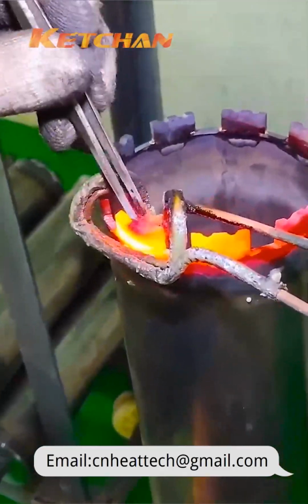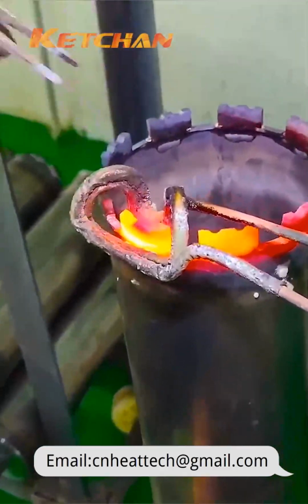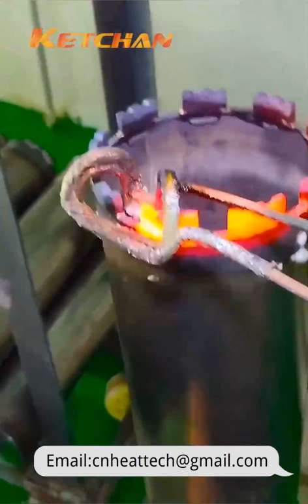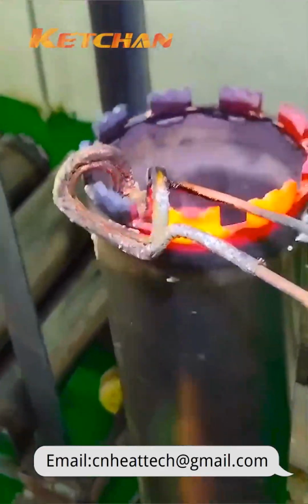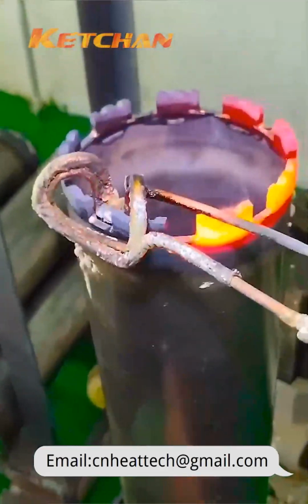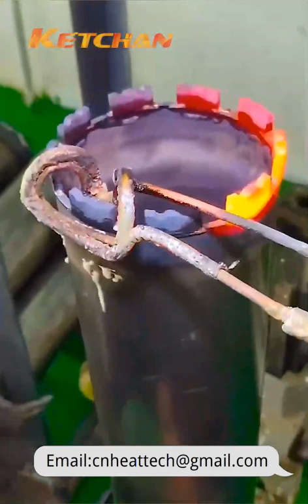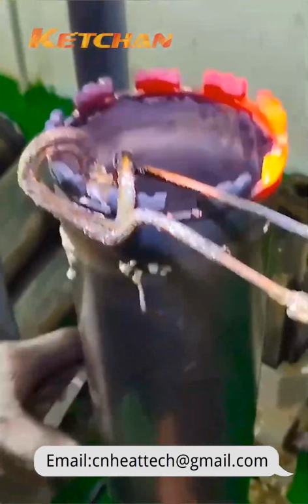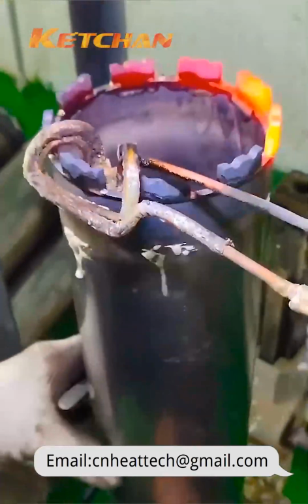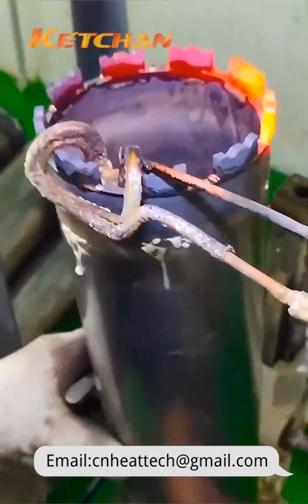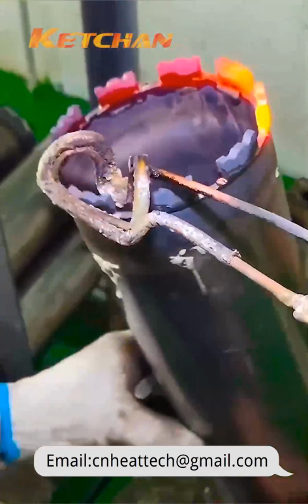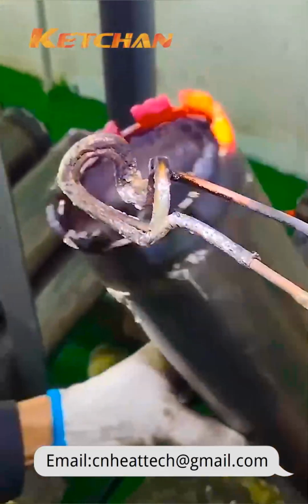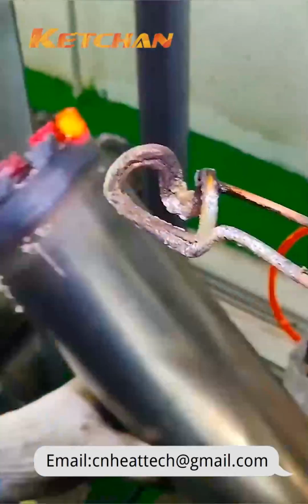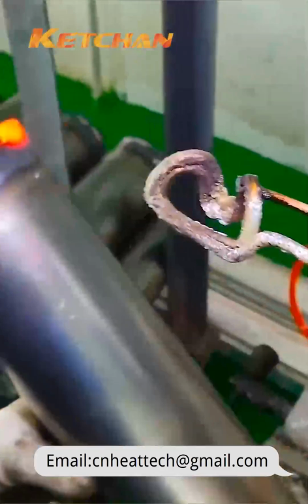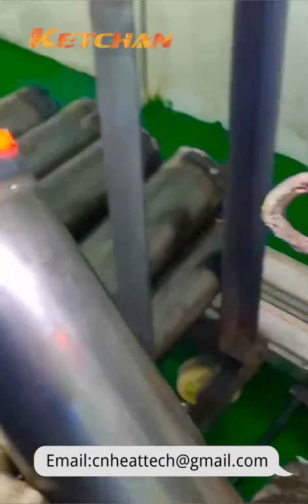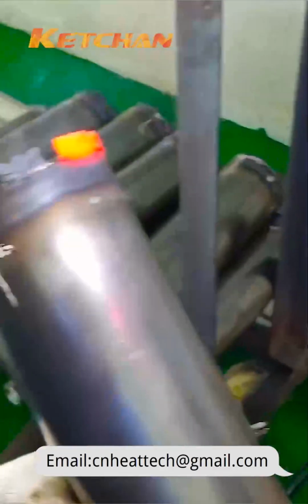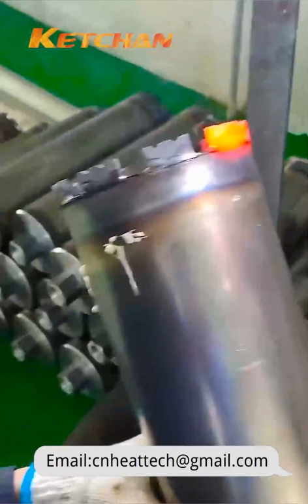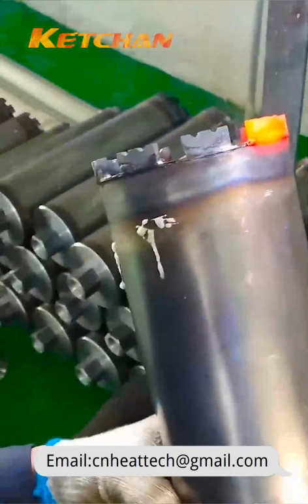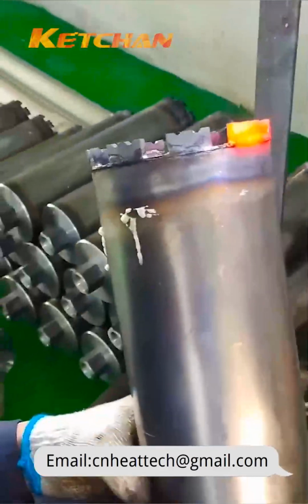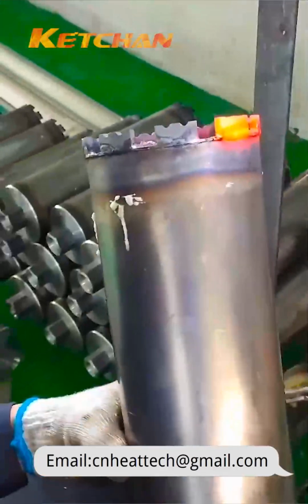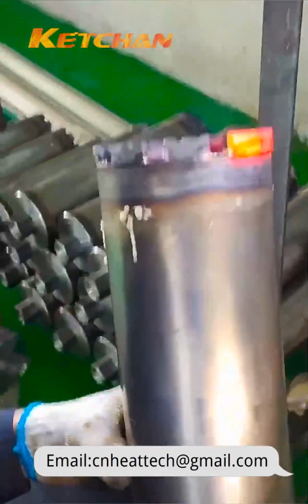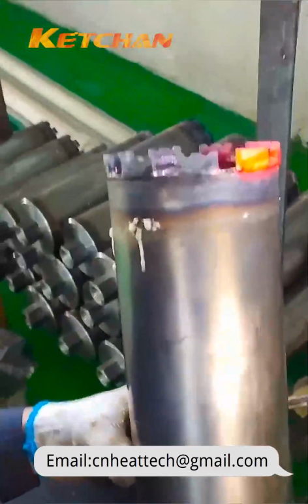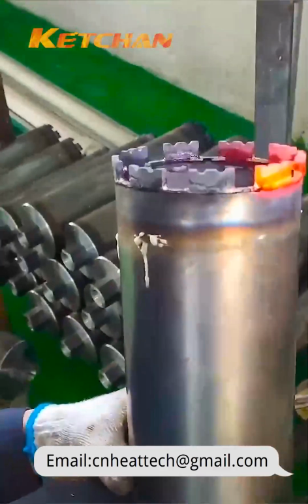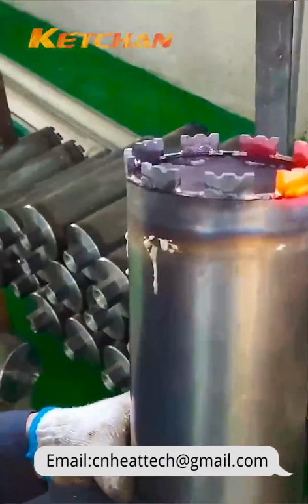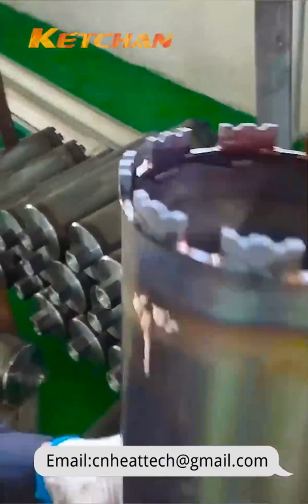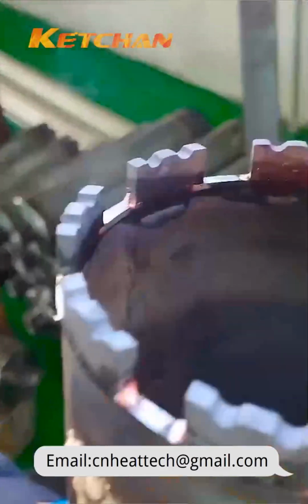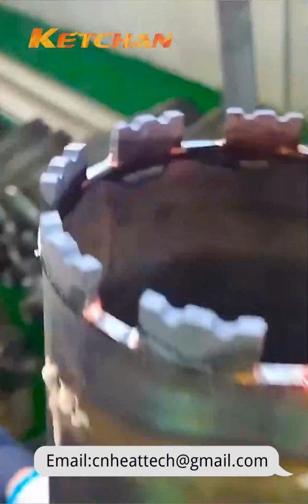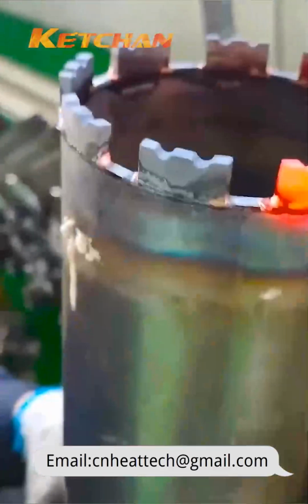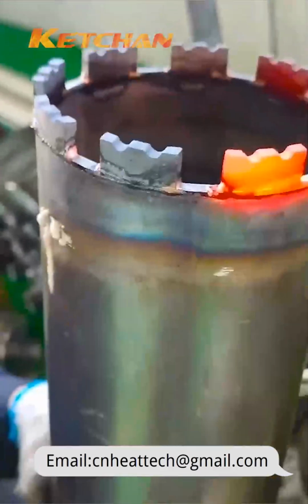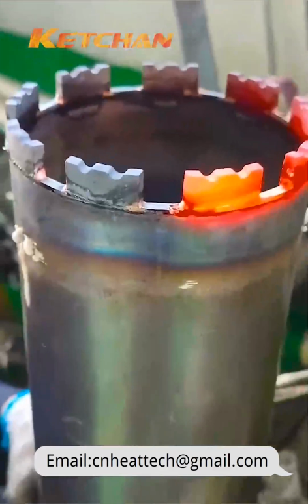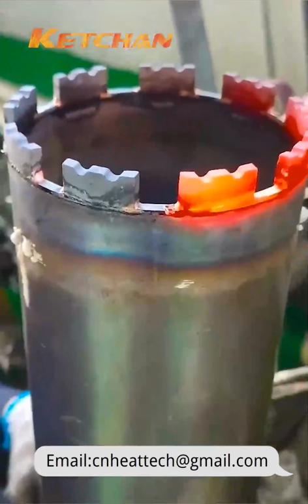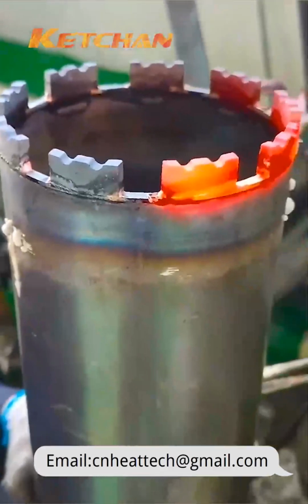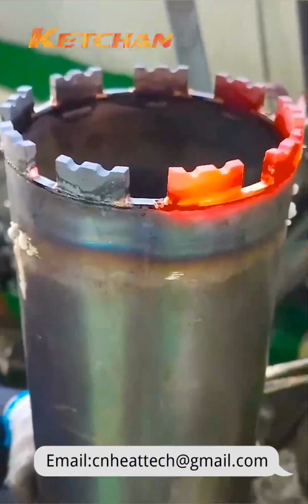Induction coils can be made into square, round, open, or other special shapes, etc.